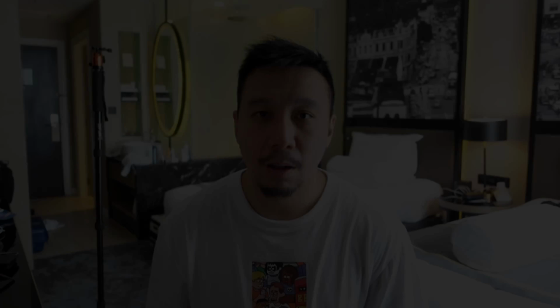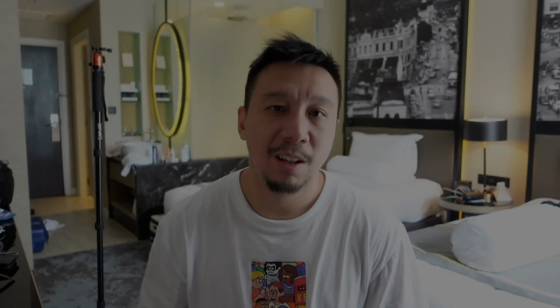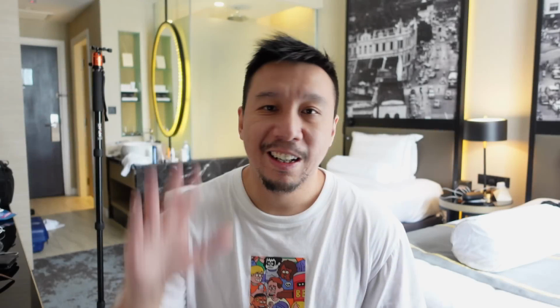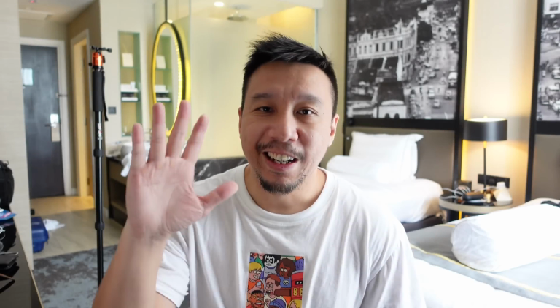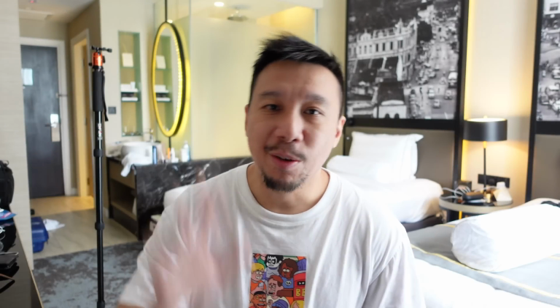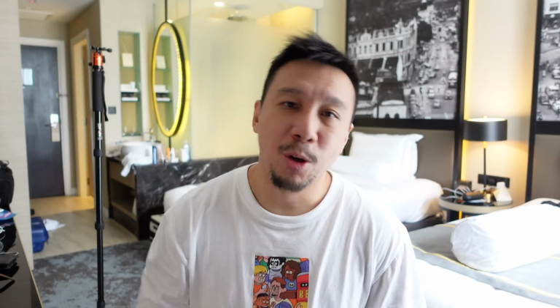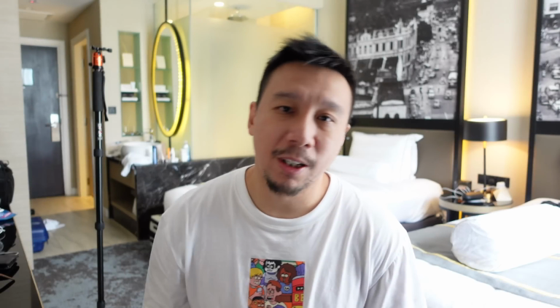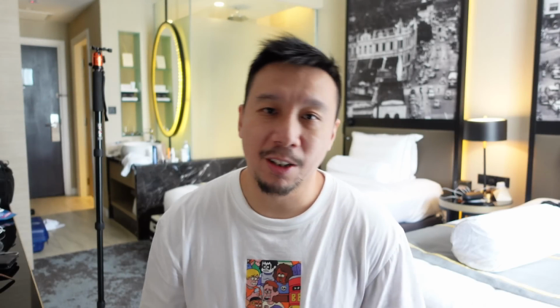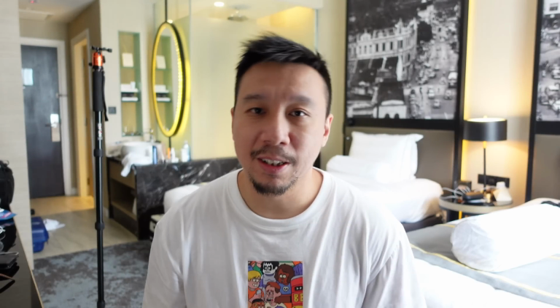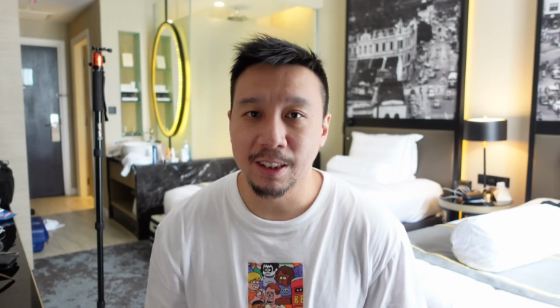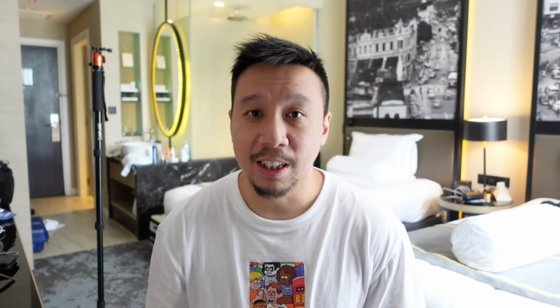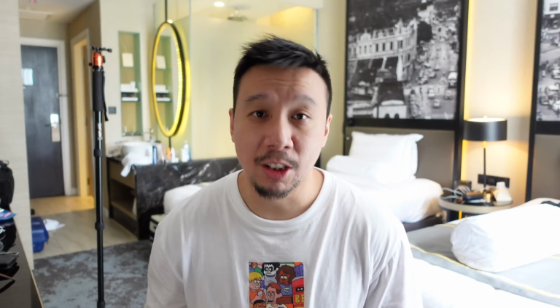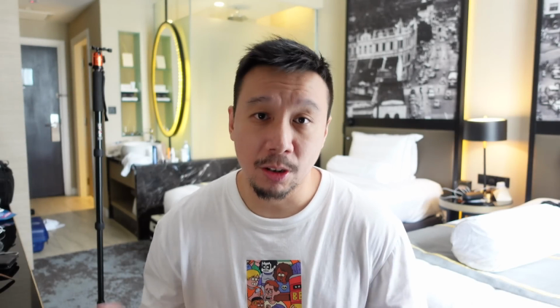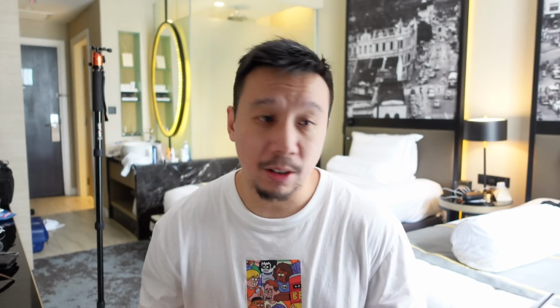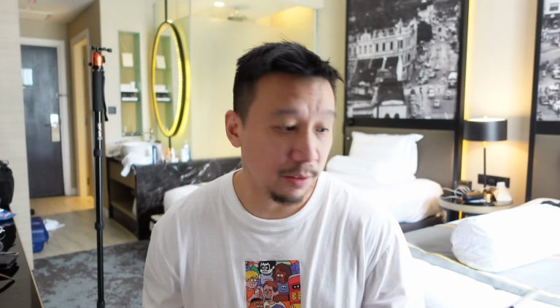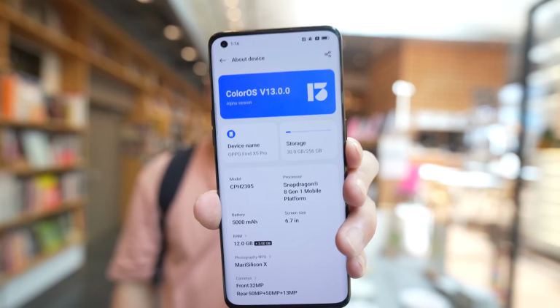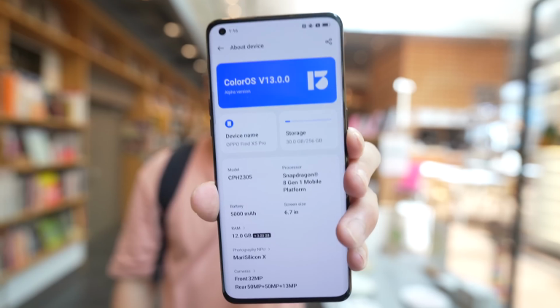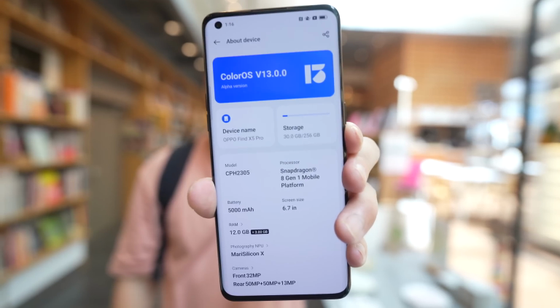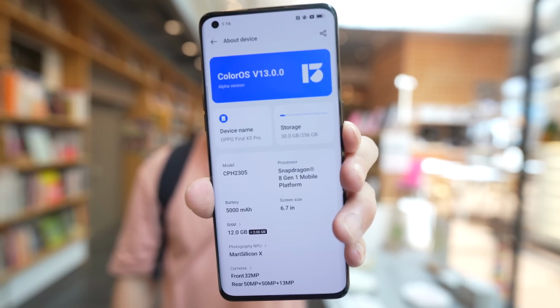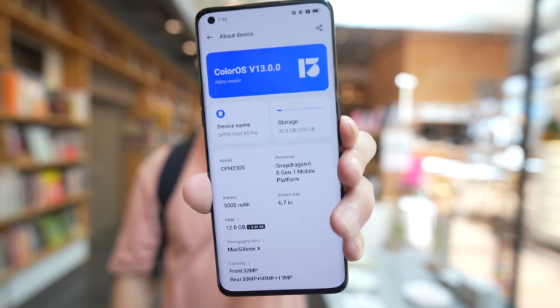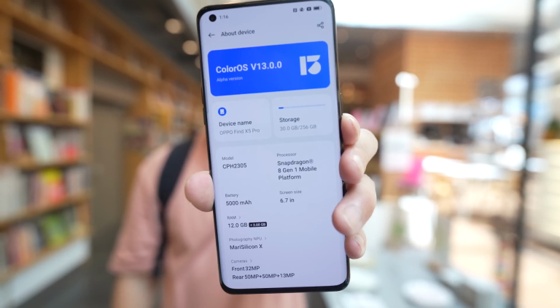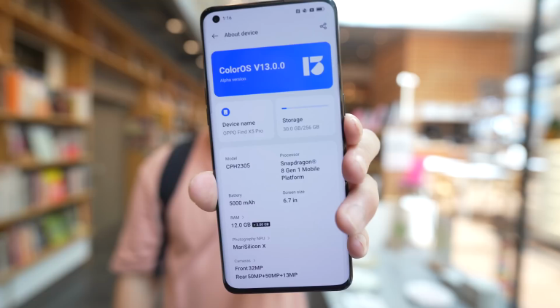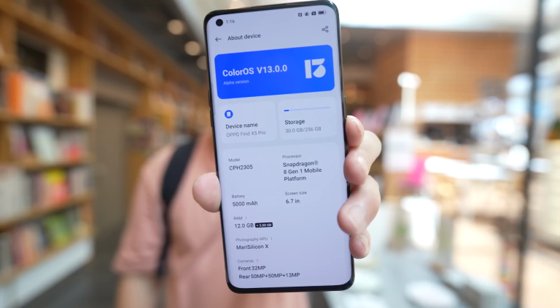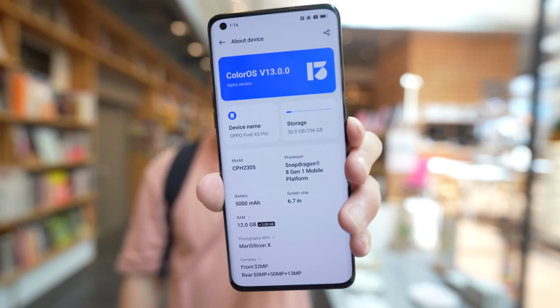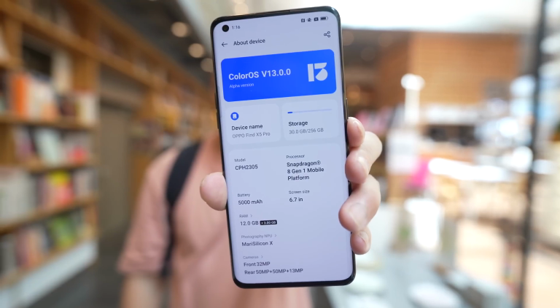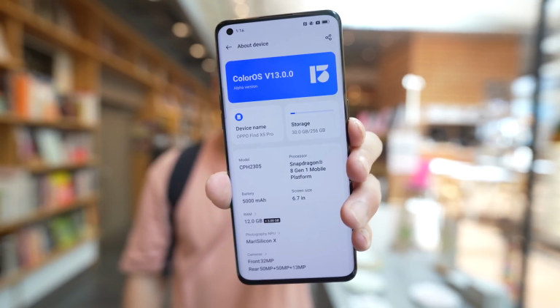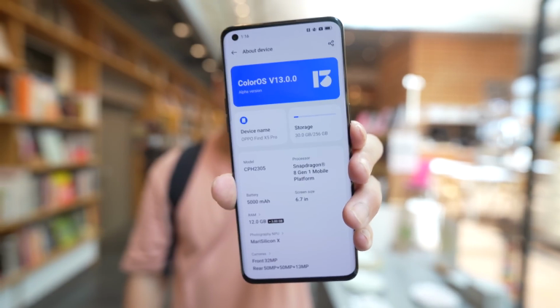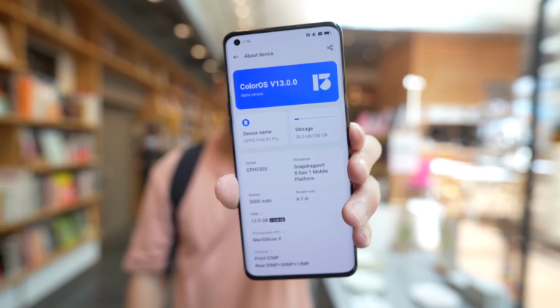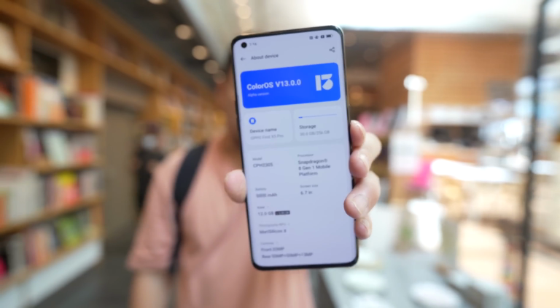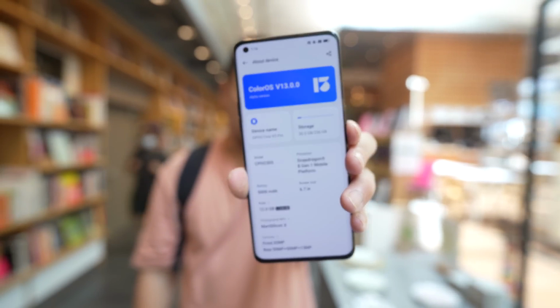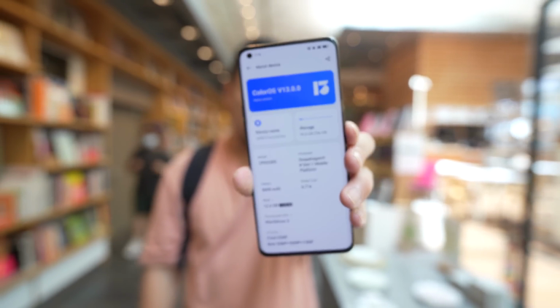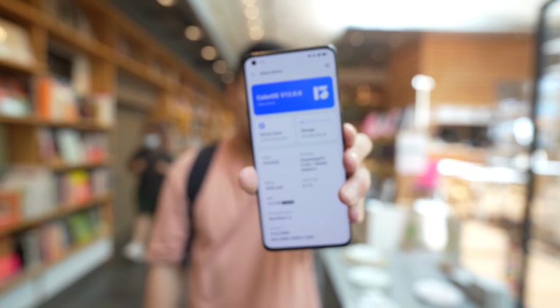Hey everybody, hope you guys are healthy and safe. So in today's video, we're taking a look at the brand new ColorOS 13.